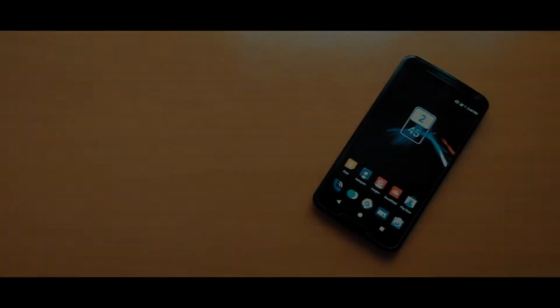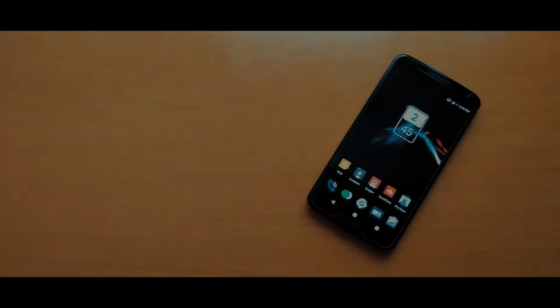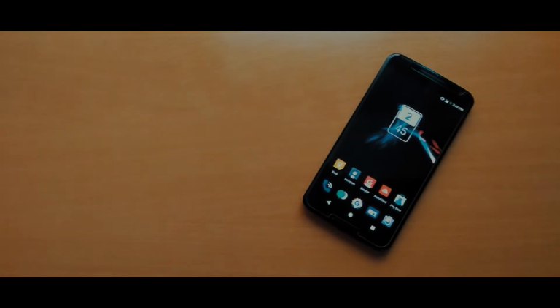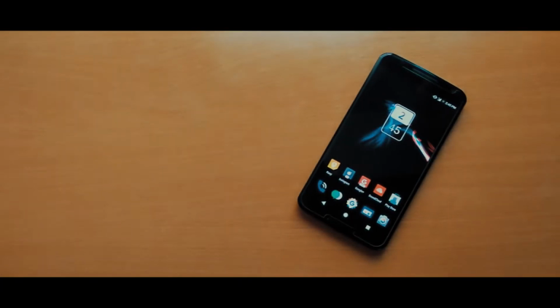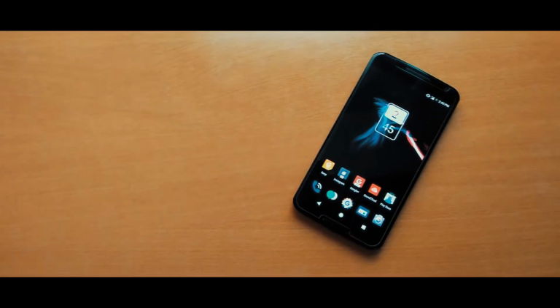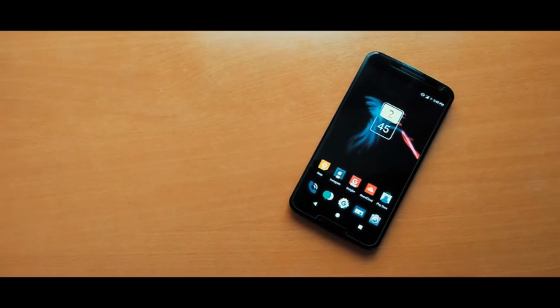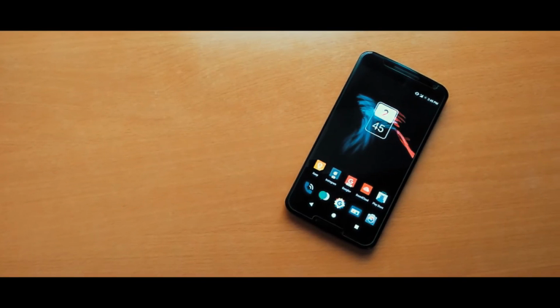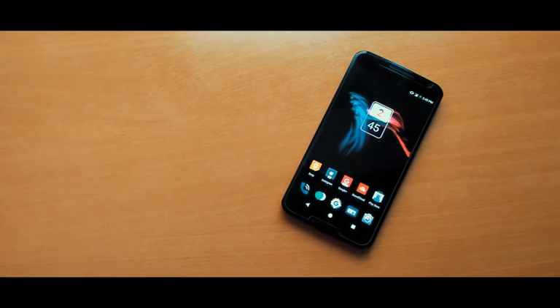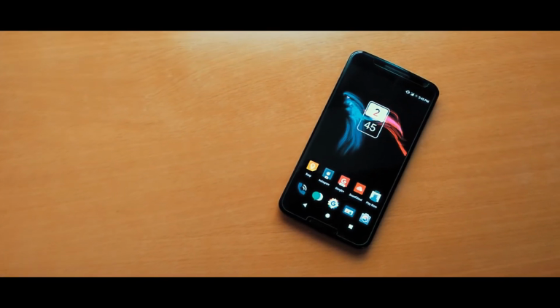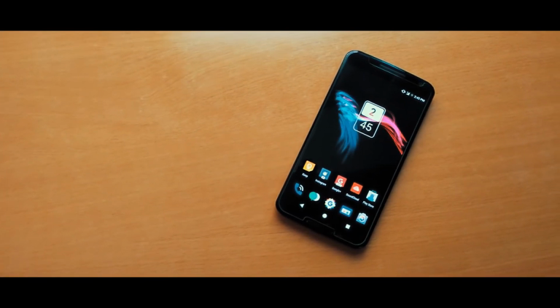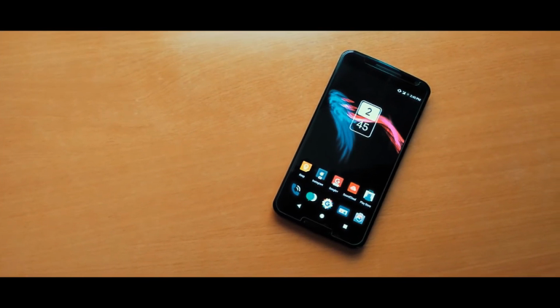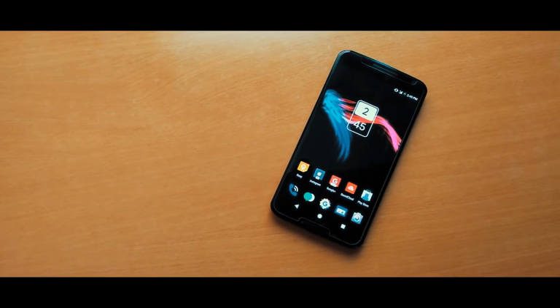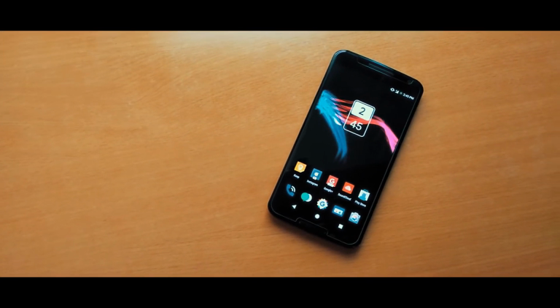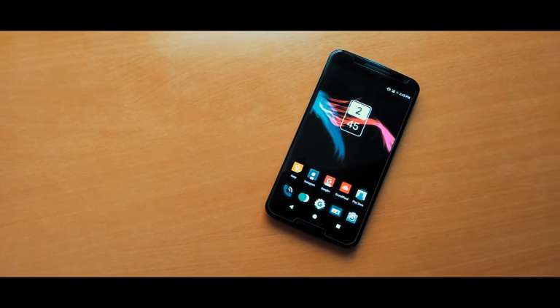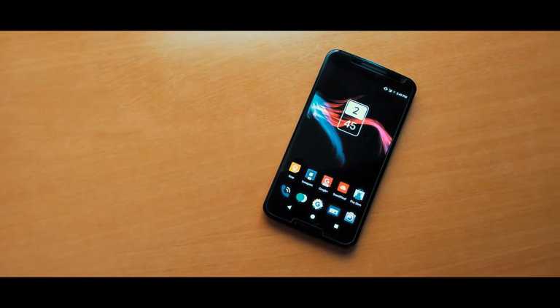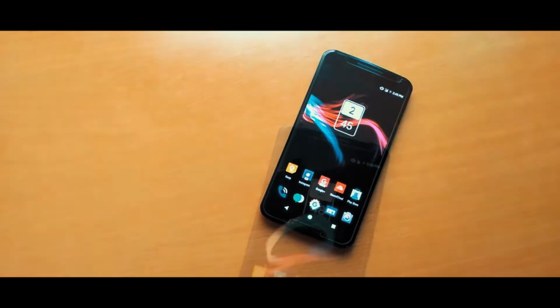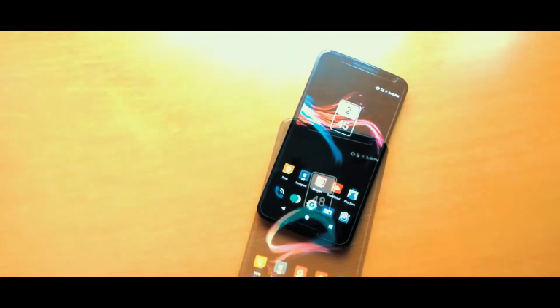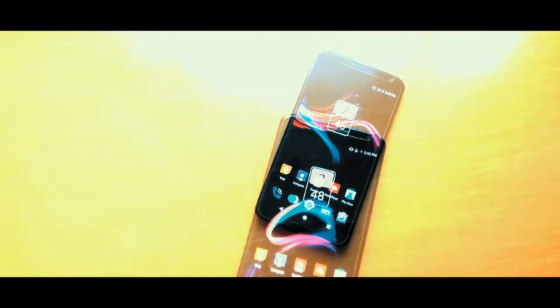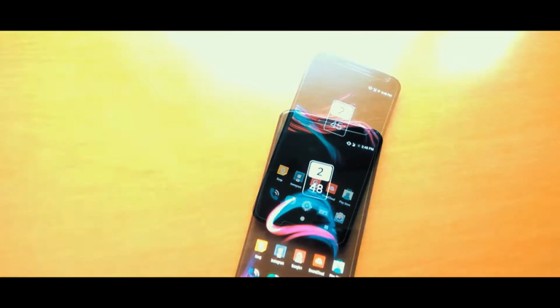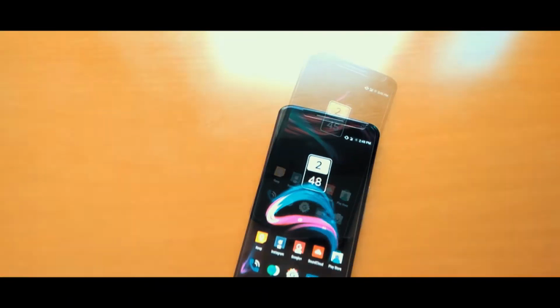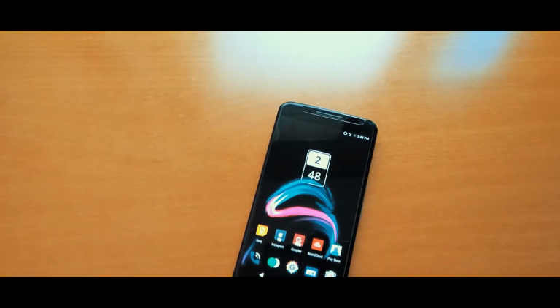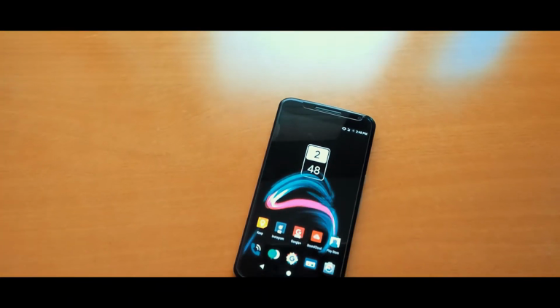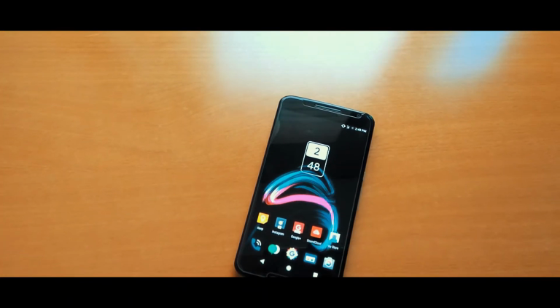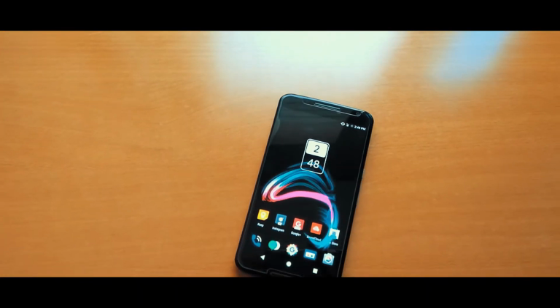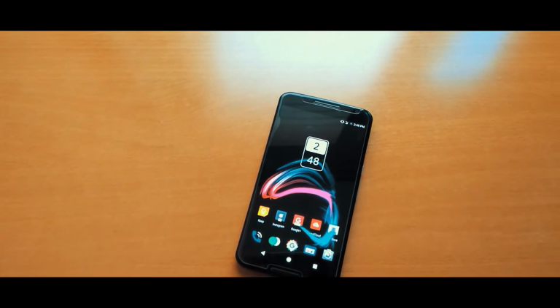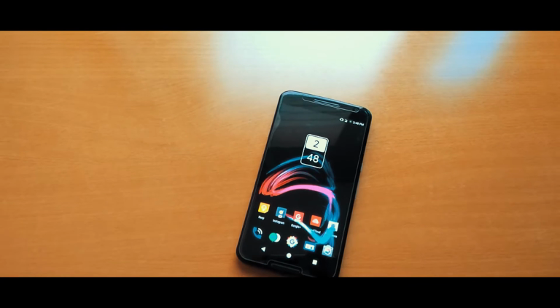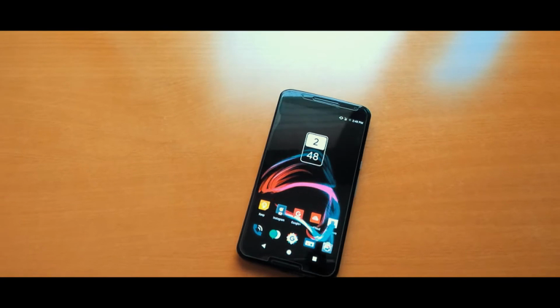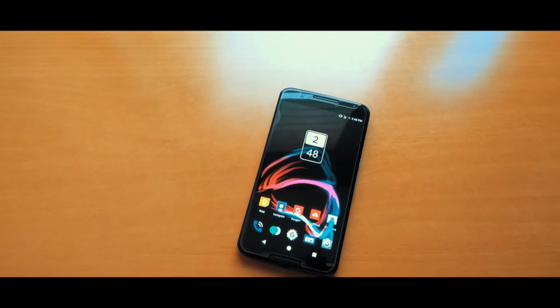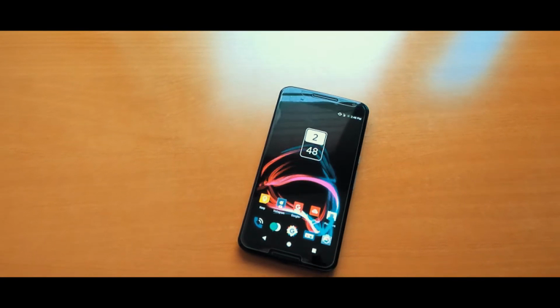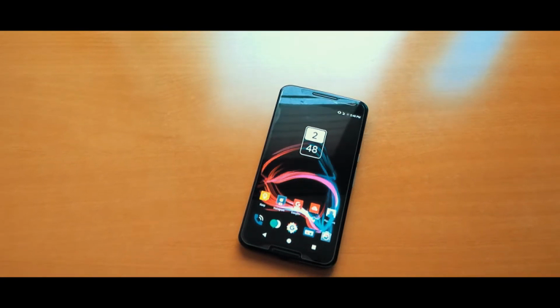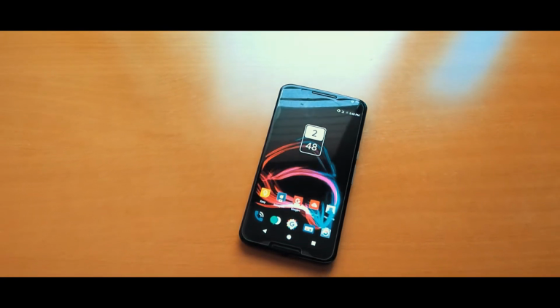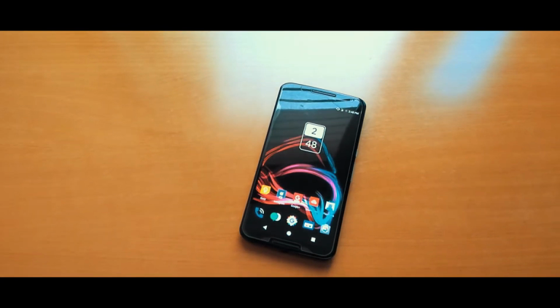What's up guys, Parth here from Droidstuff, and these are some of the best apps for December 2017.